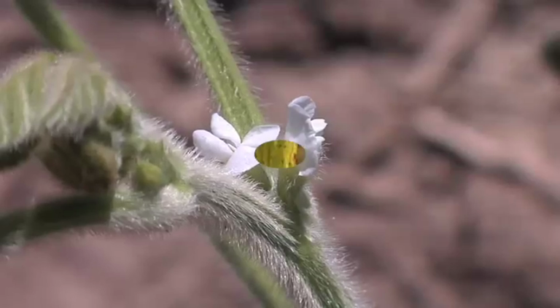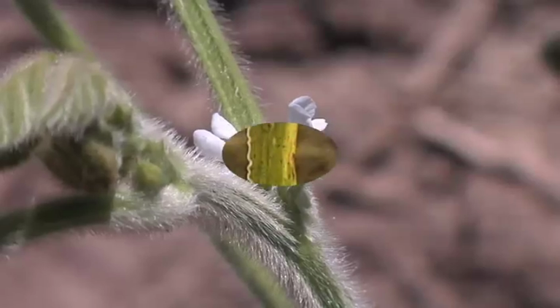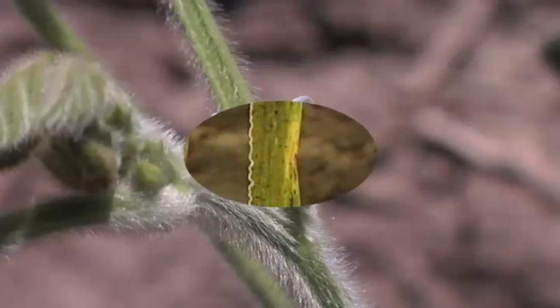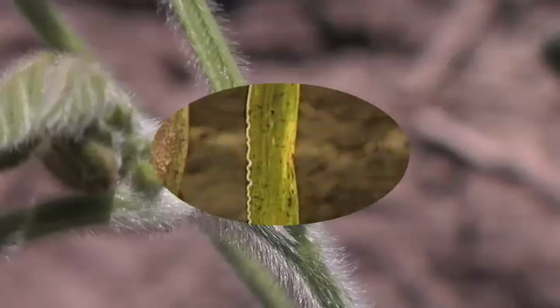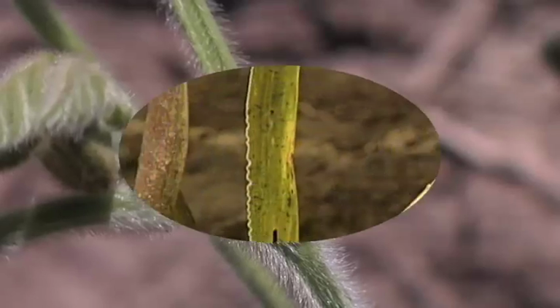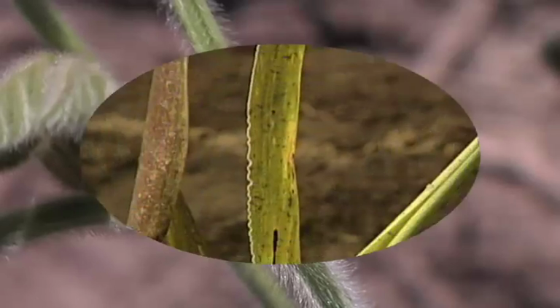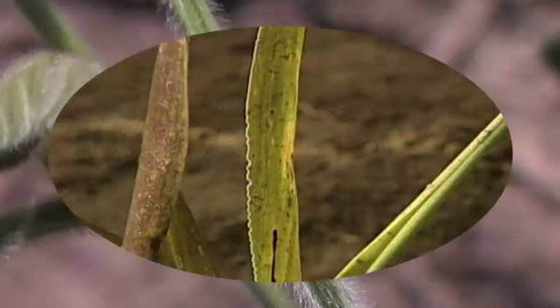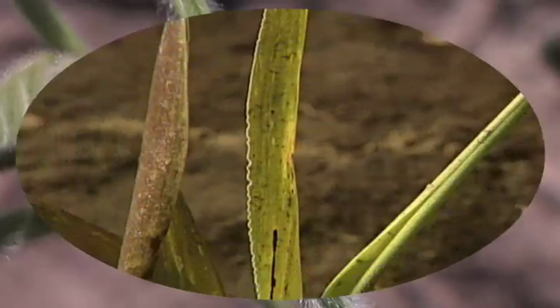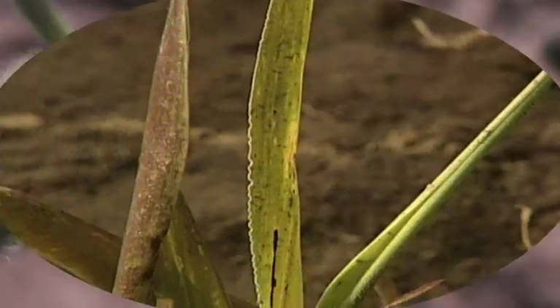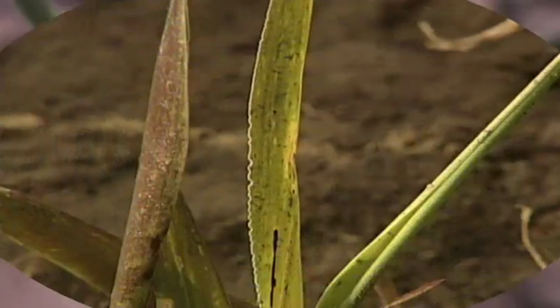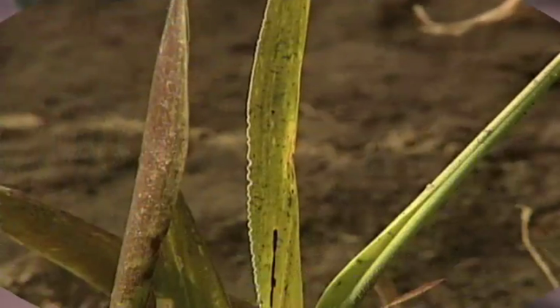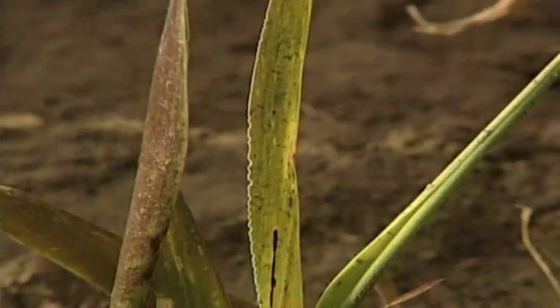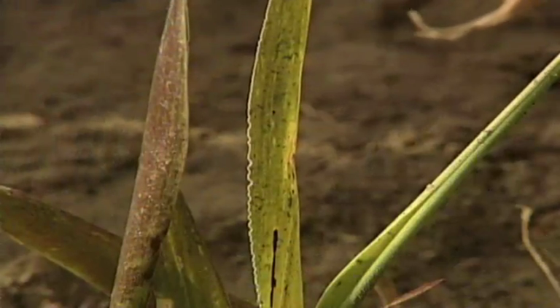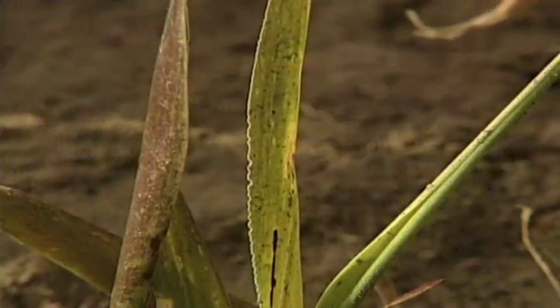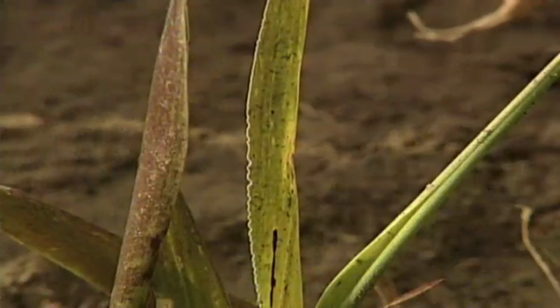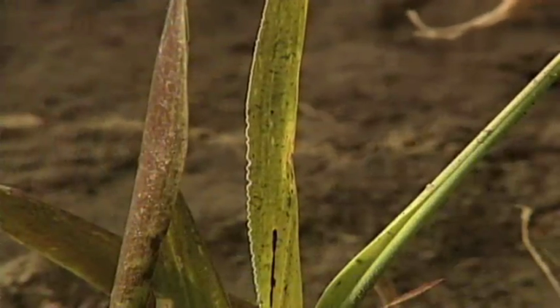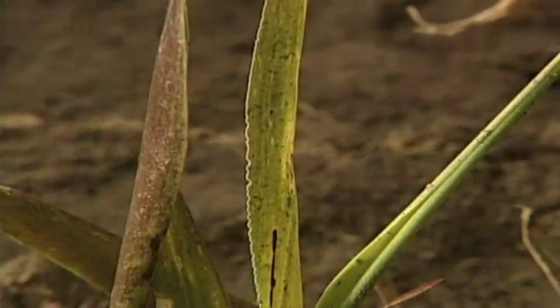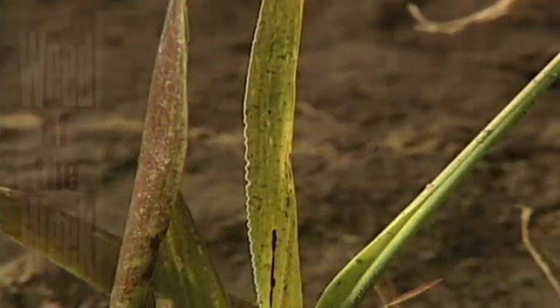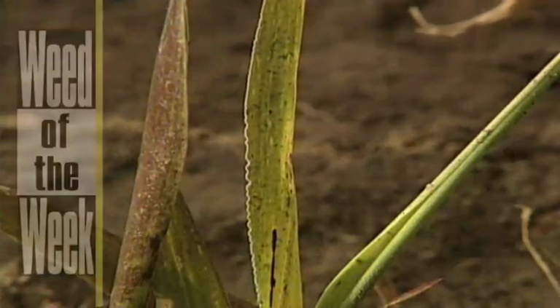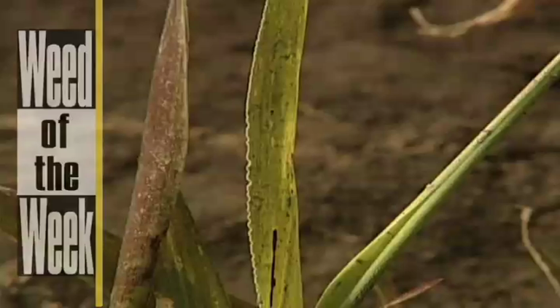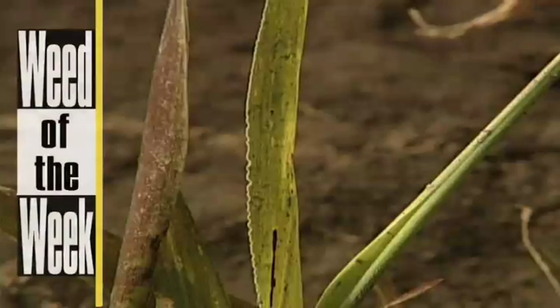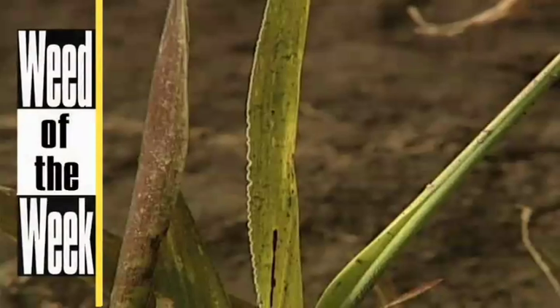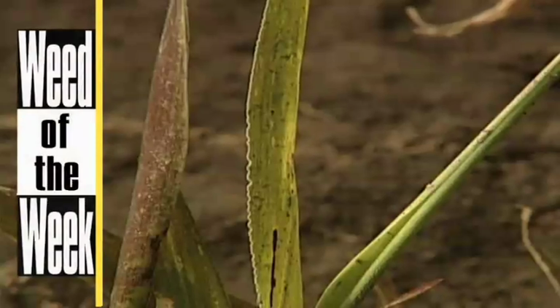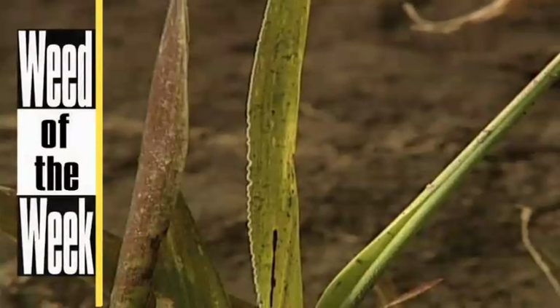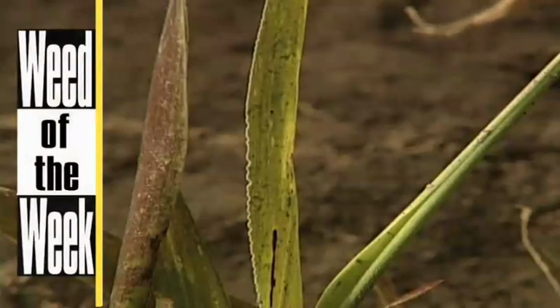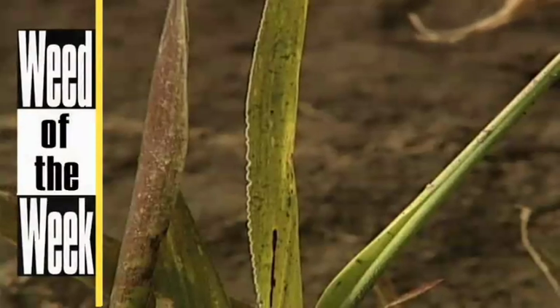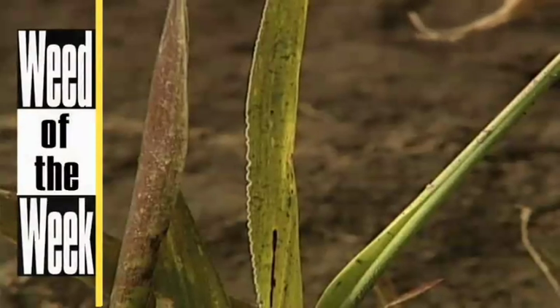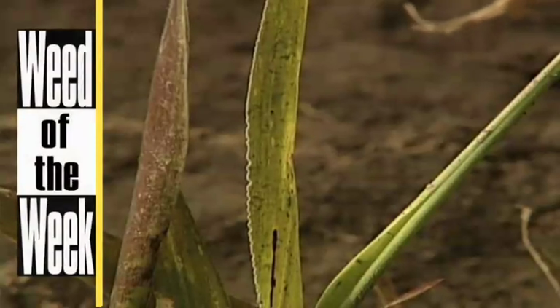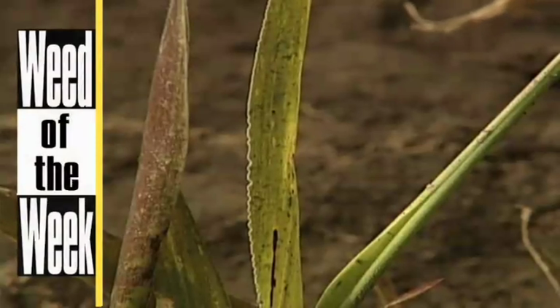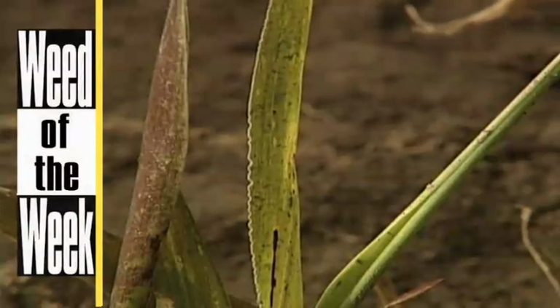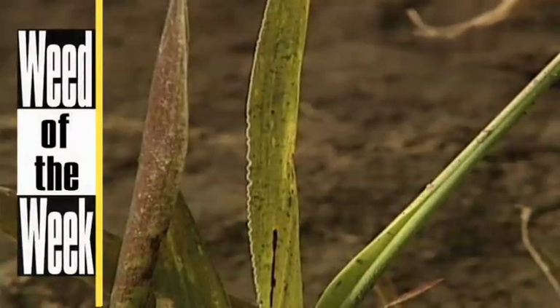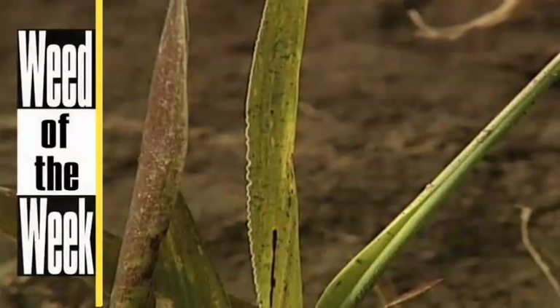One of those weeds you'll want to get taken care of early is our Weed of the Week. Can you identify this week's weed?